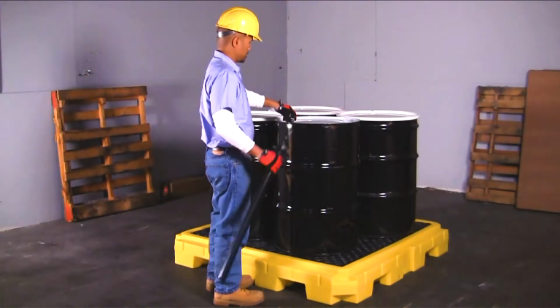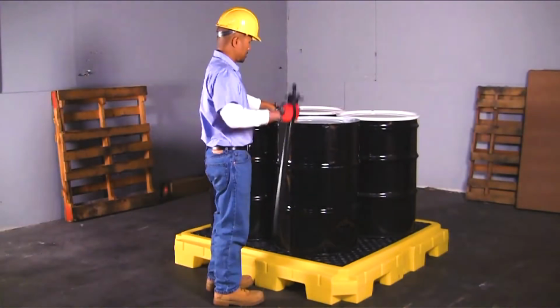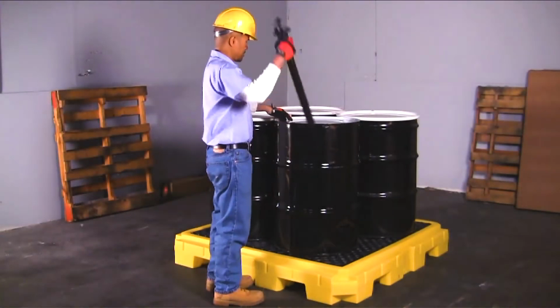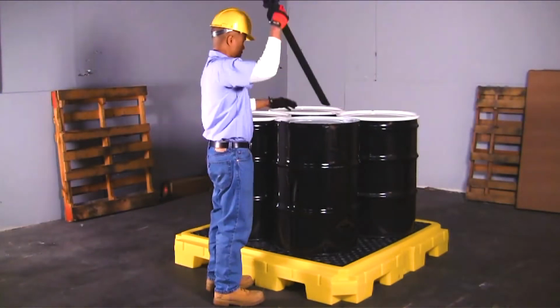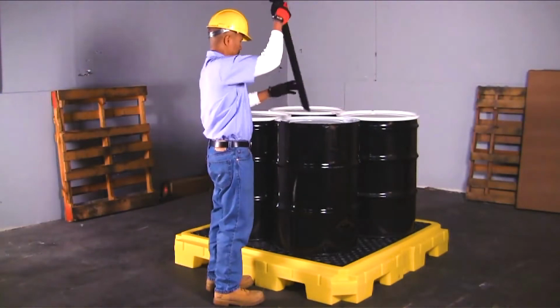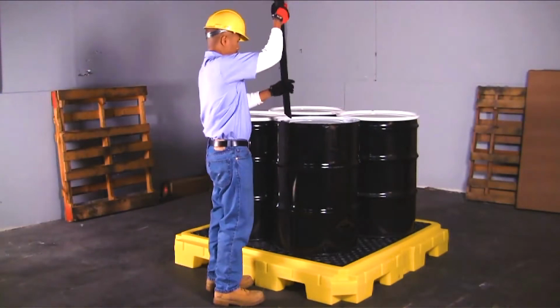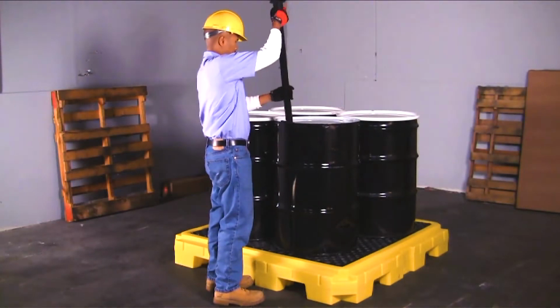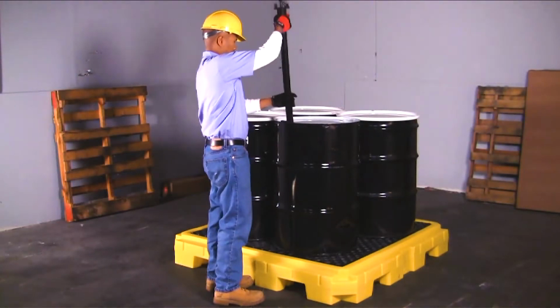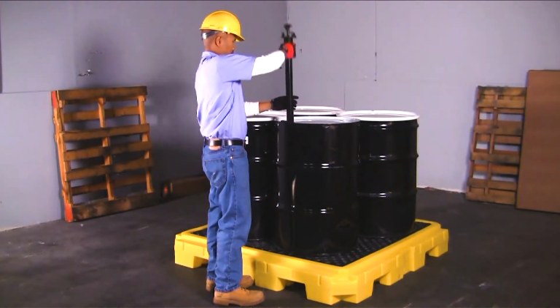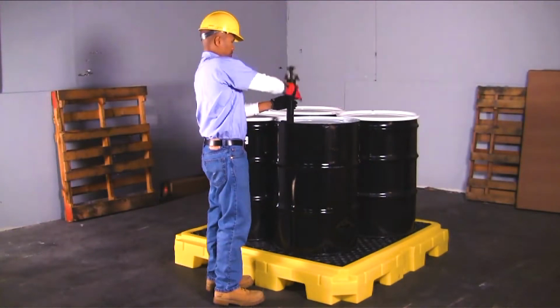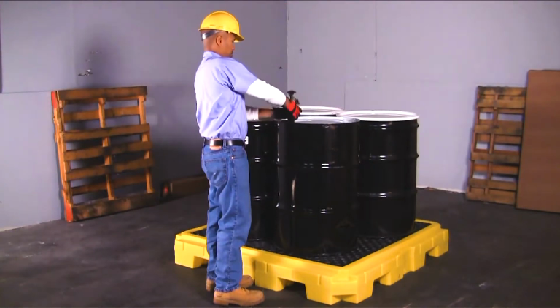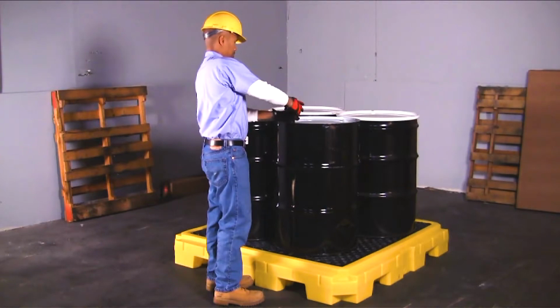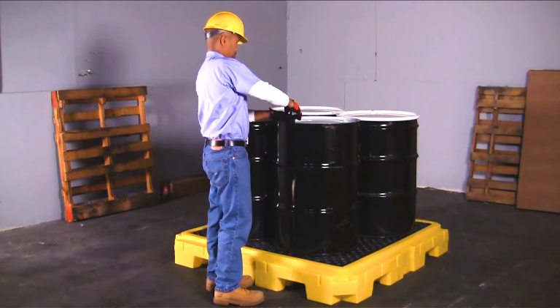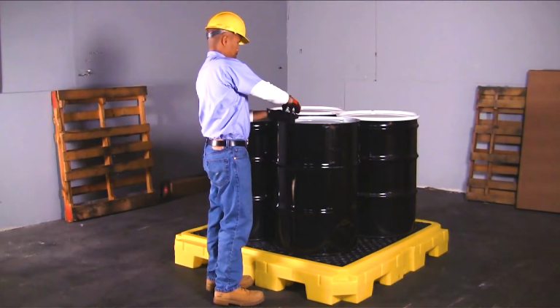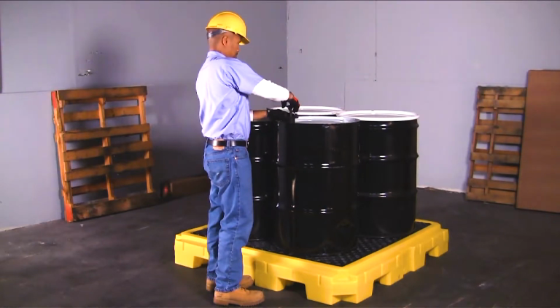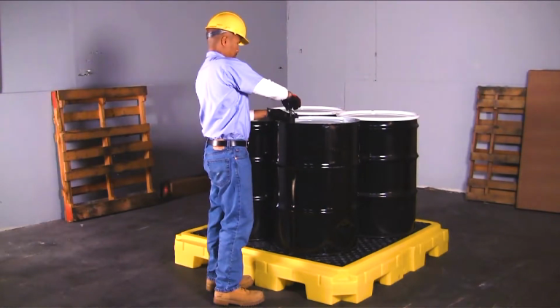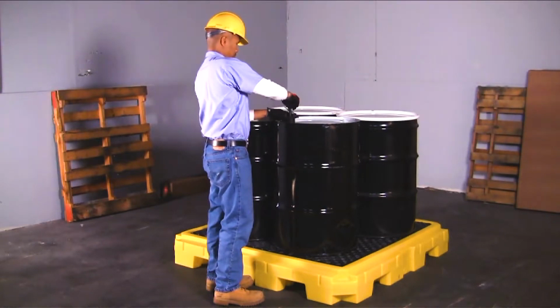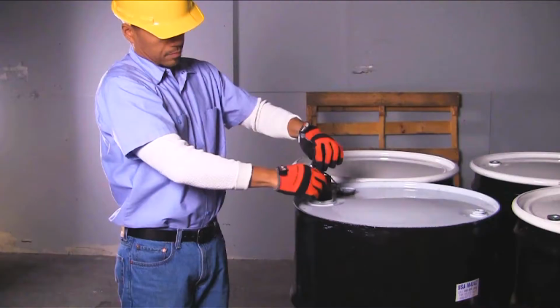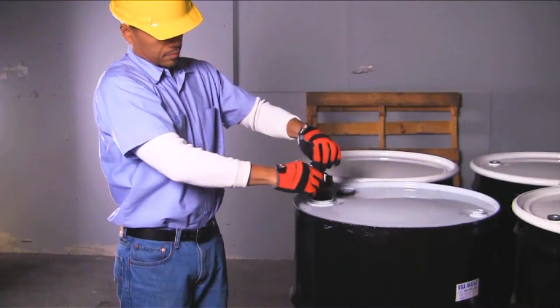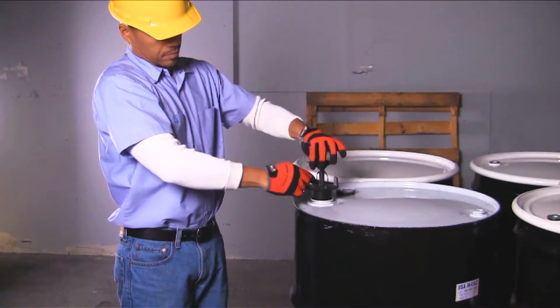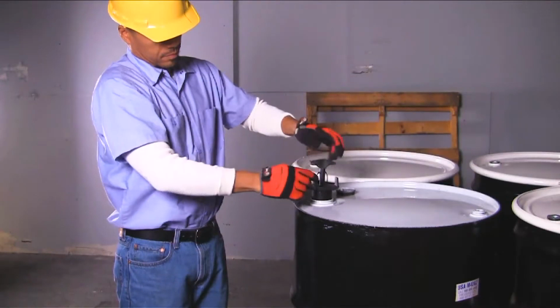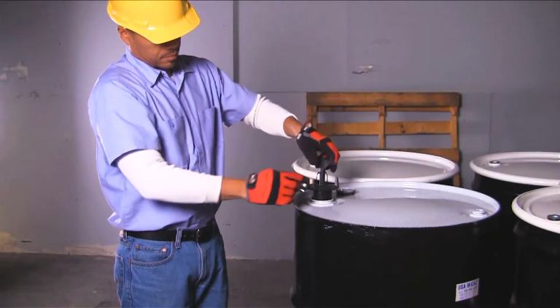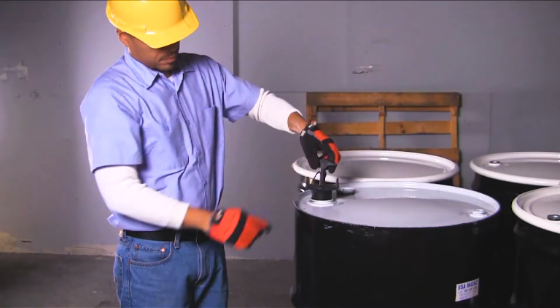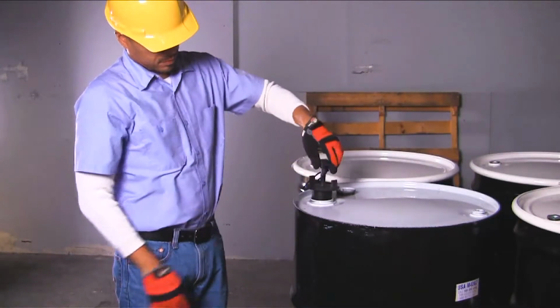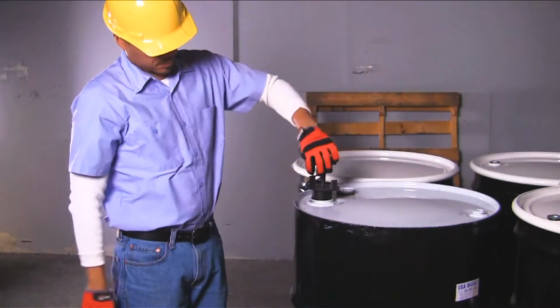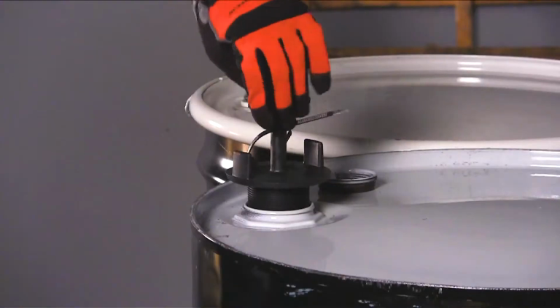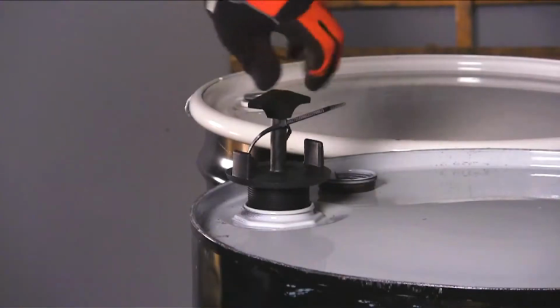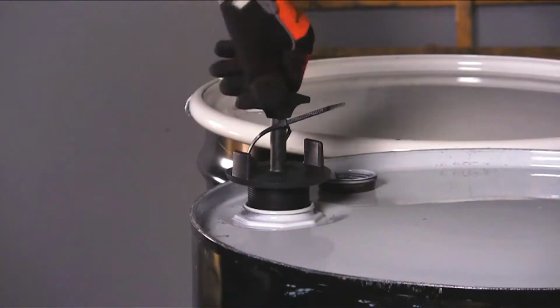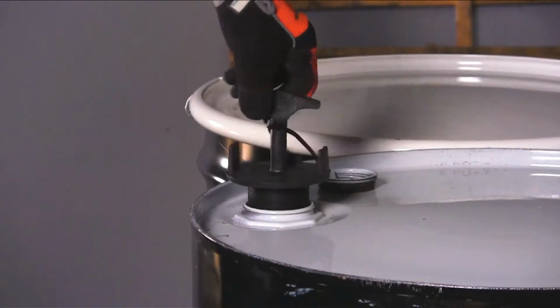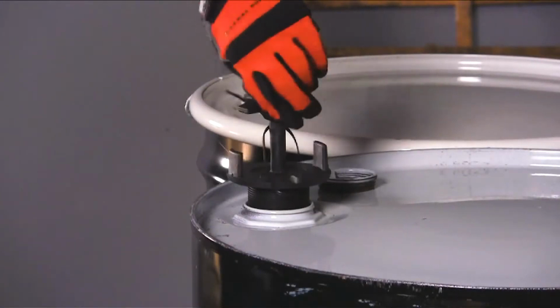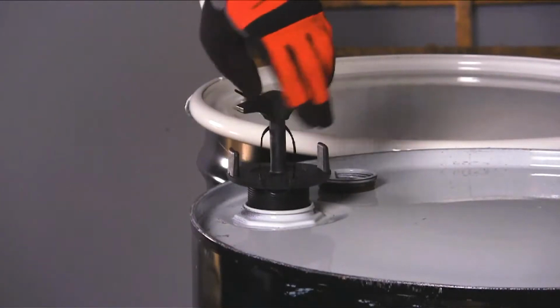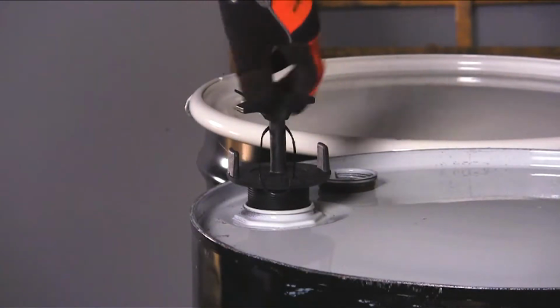A low-profile 8¾ inch height keeps drum tops lower to the ground, providing quick and easy access.